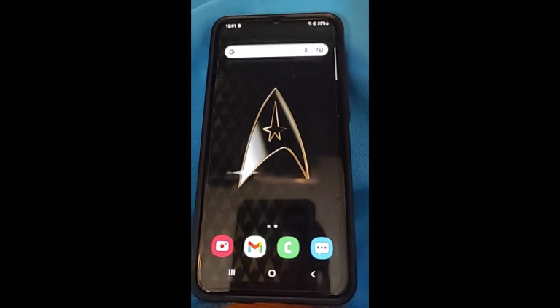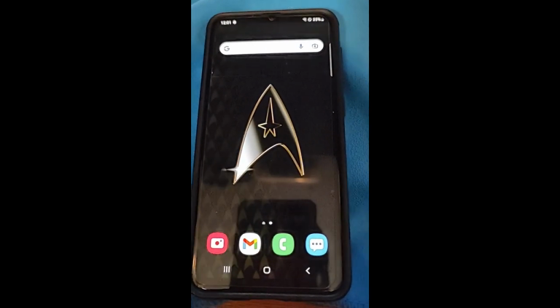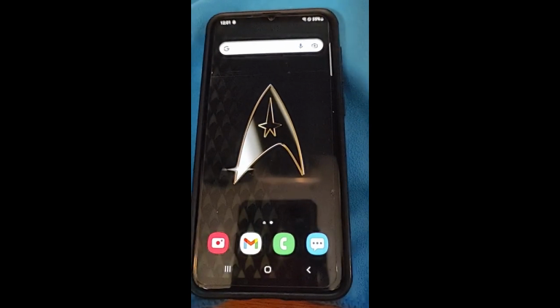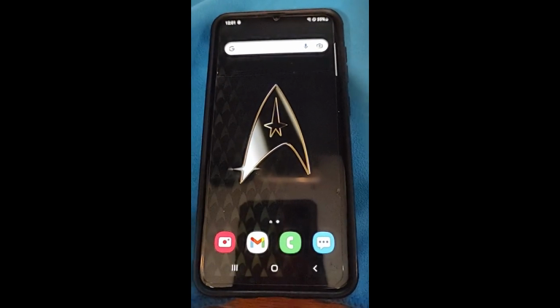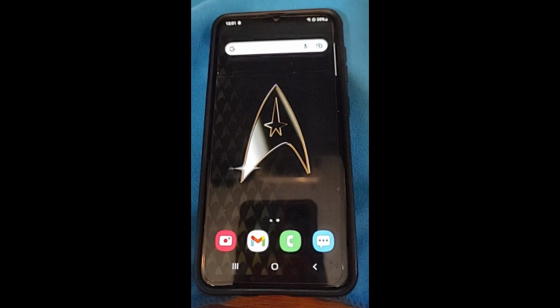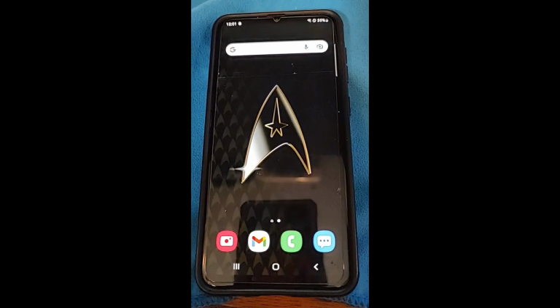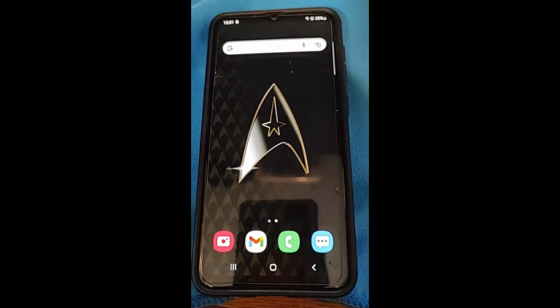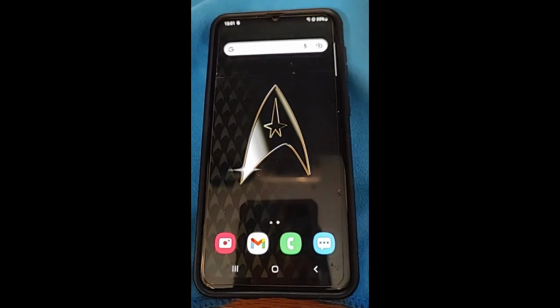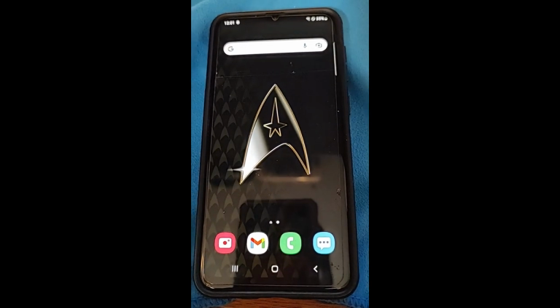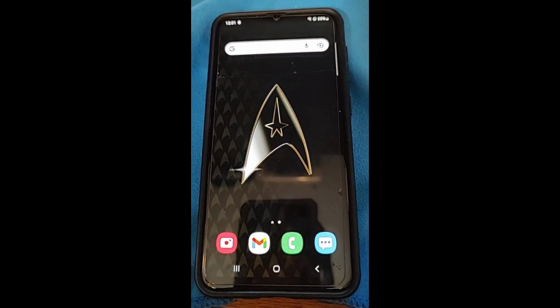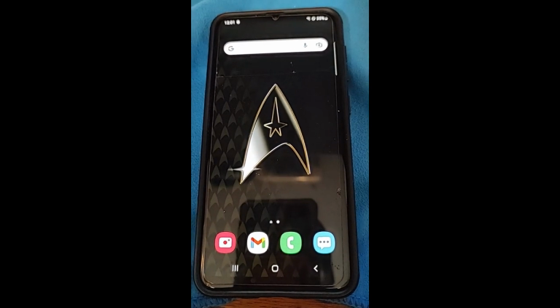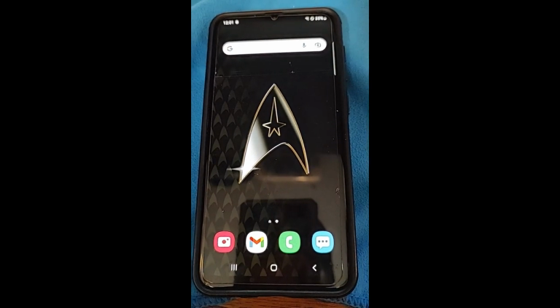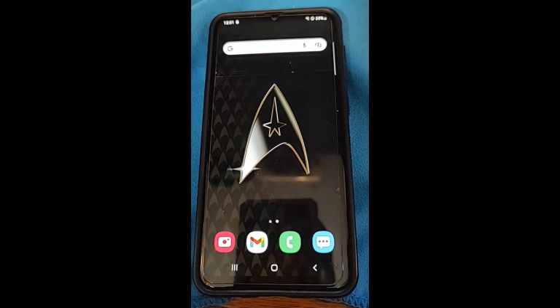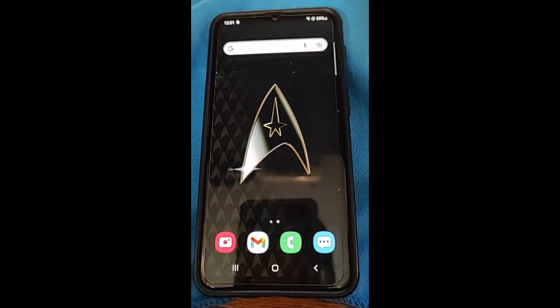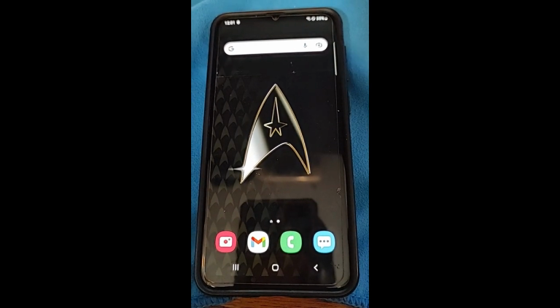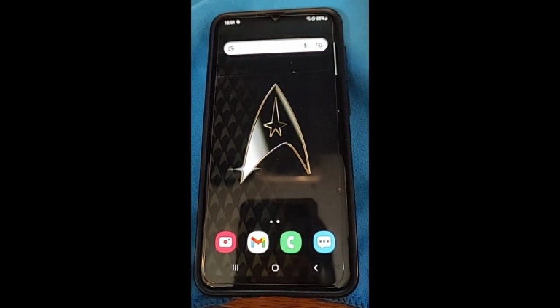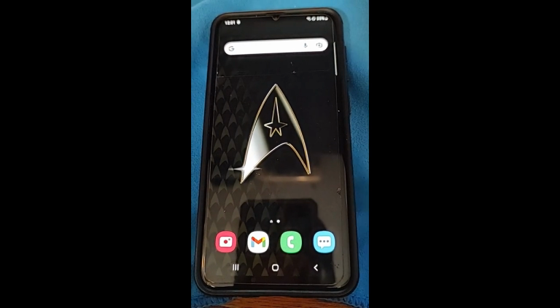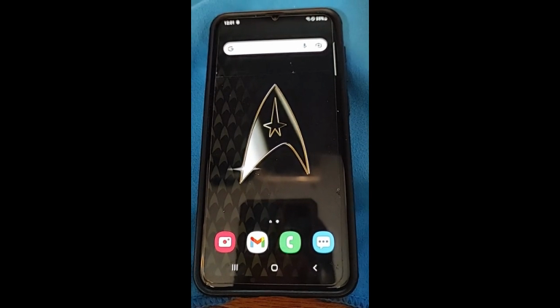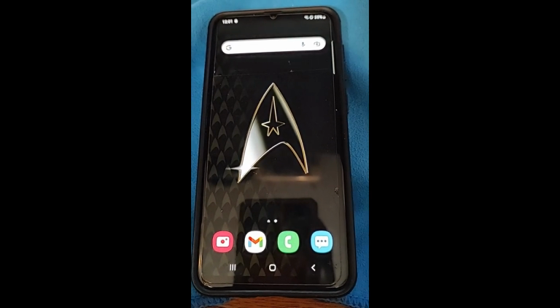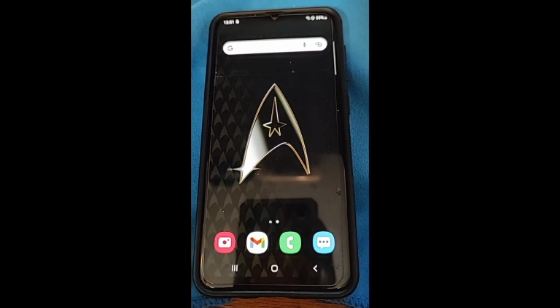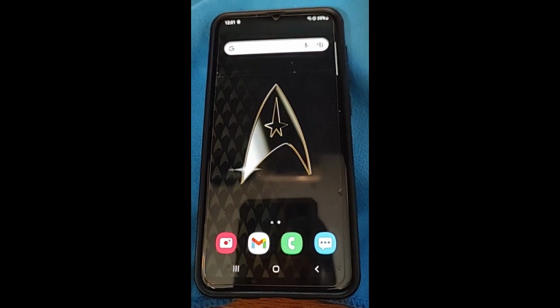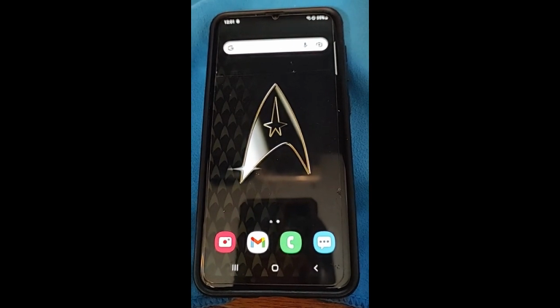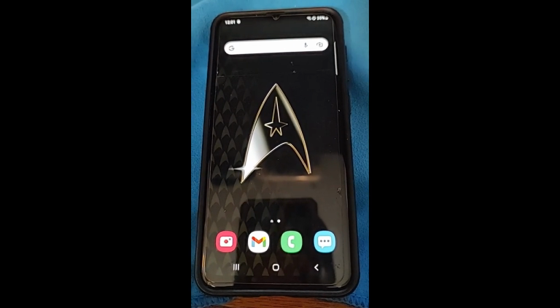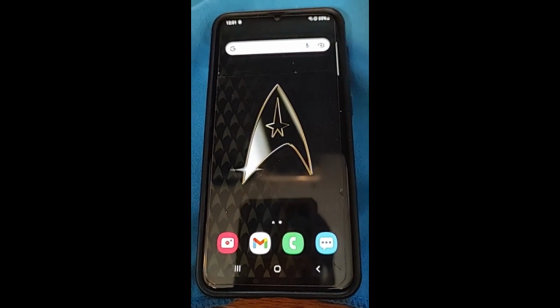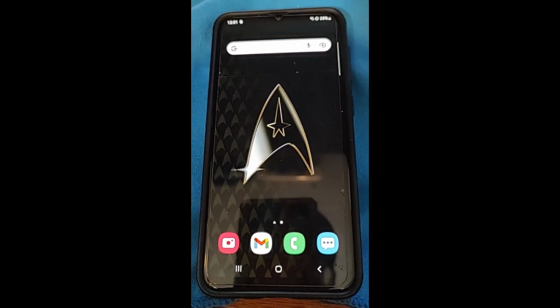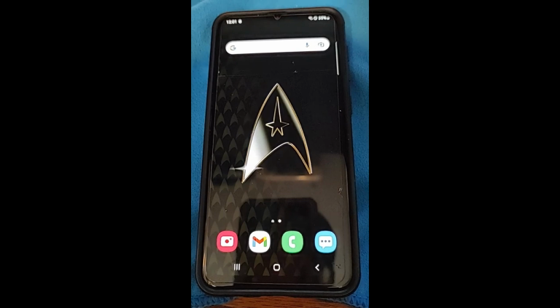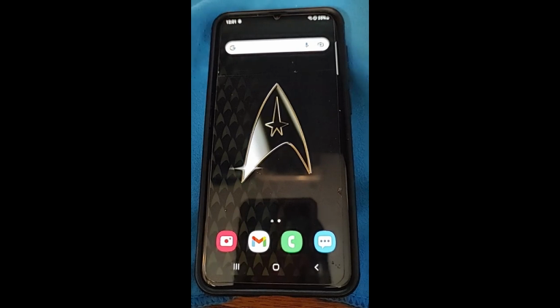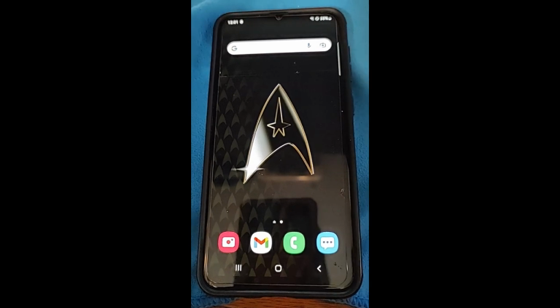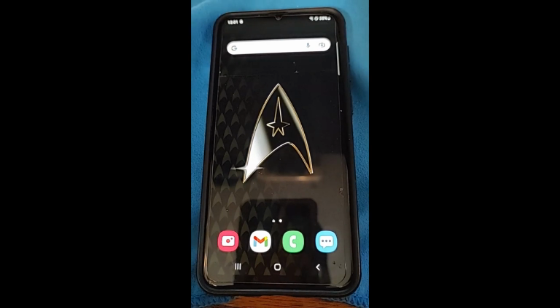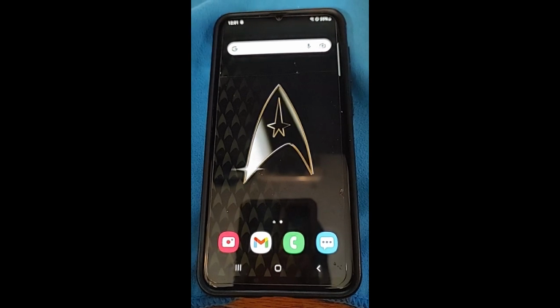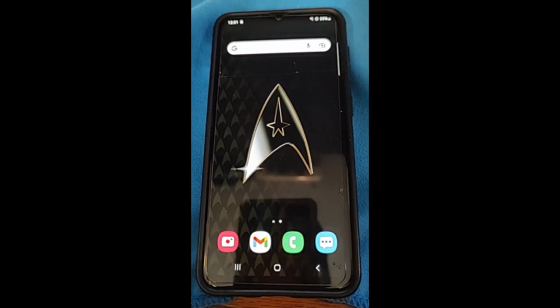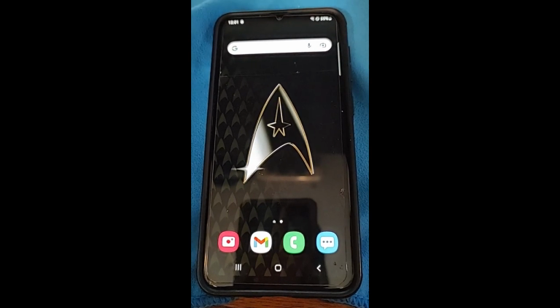As I said, this is an A20. I tested it on an A10 and an A21, and all three of them work, so I'm going to show you how to do that here.